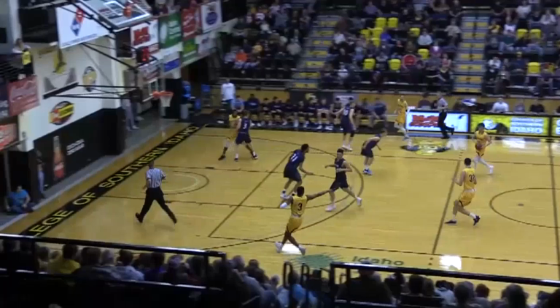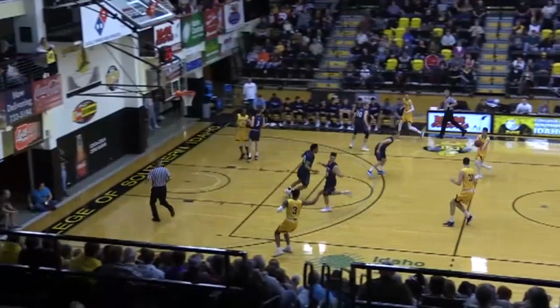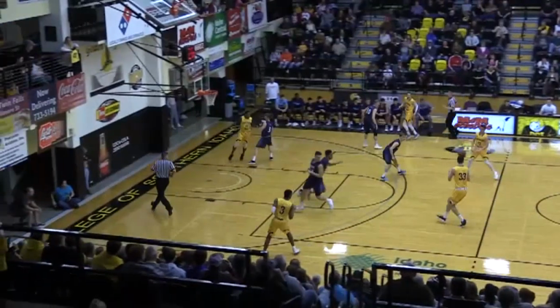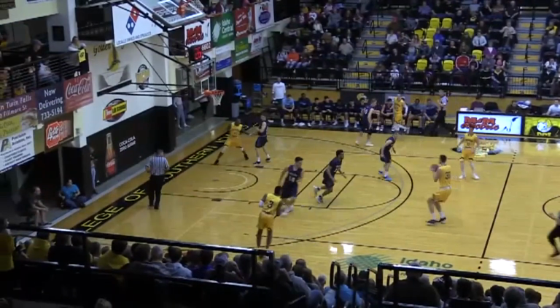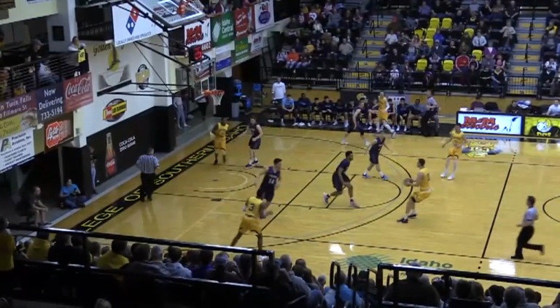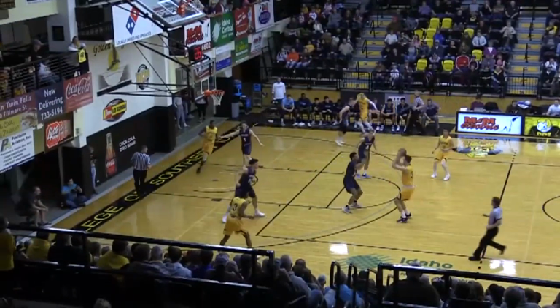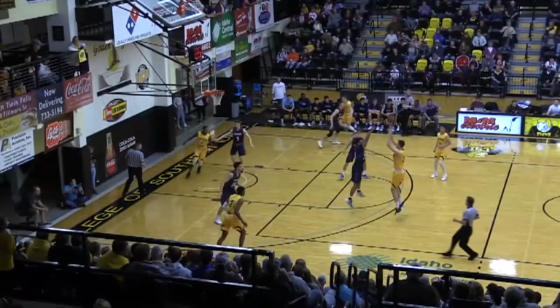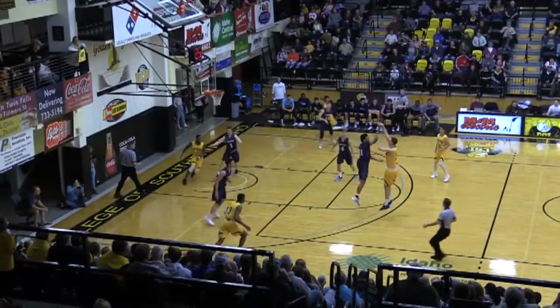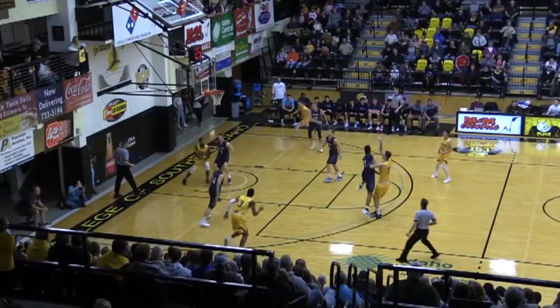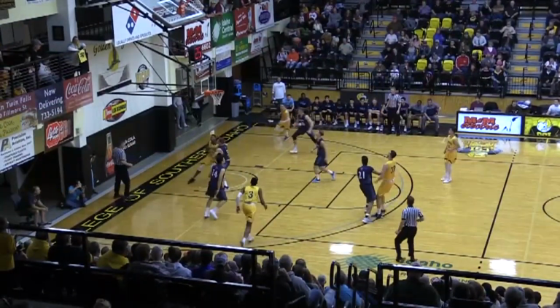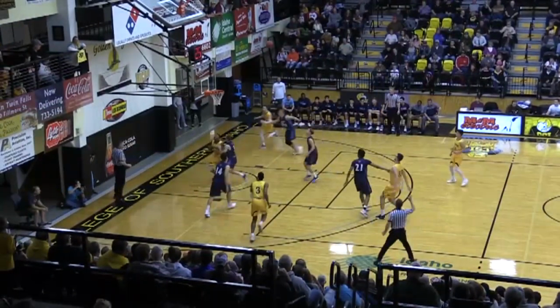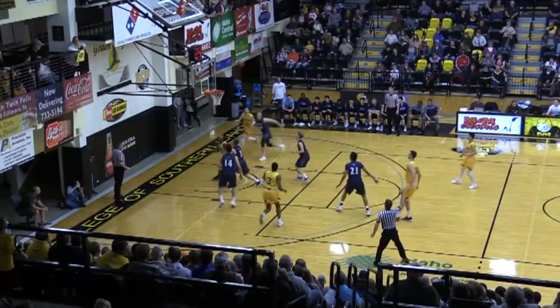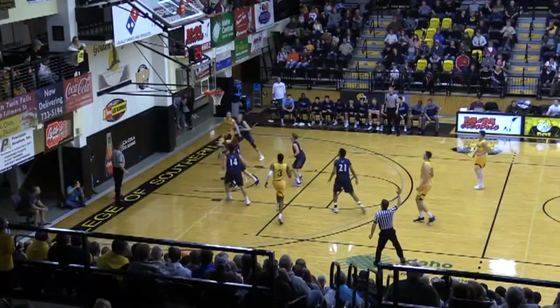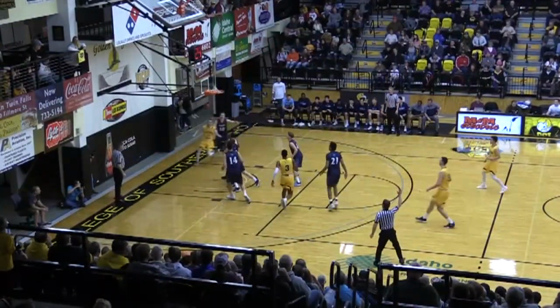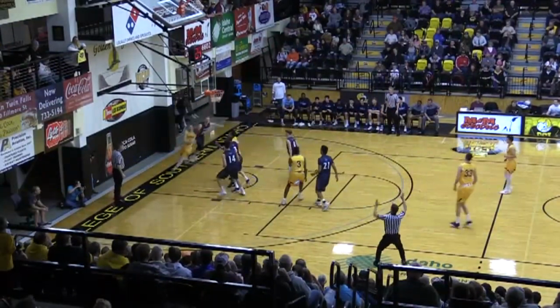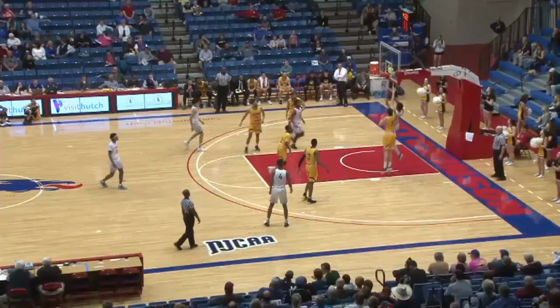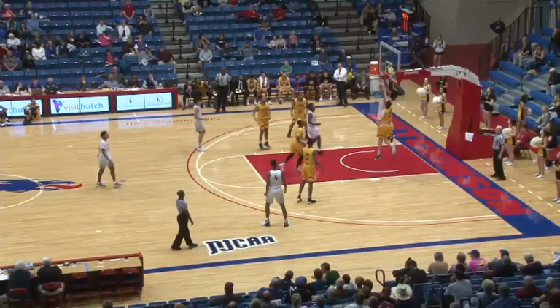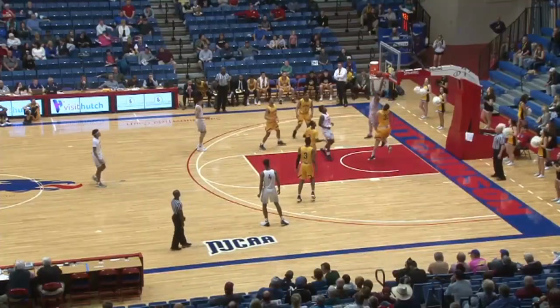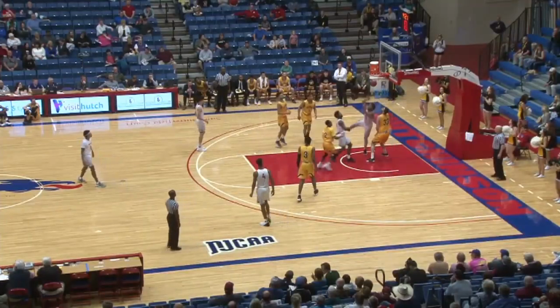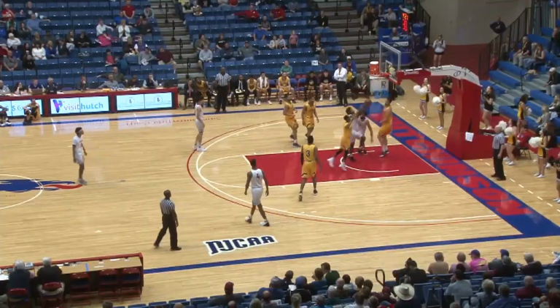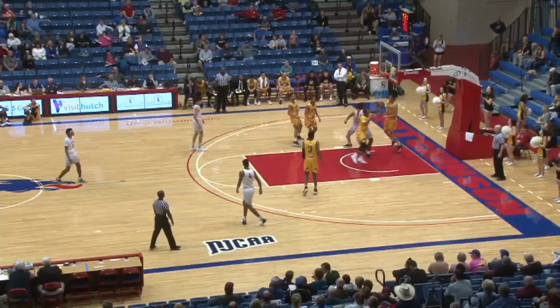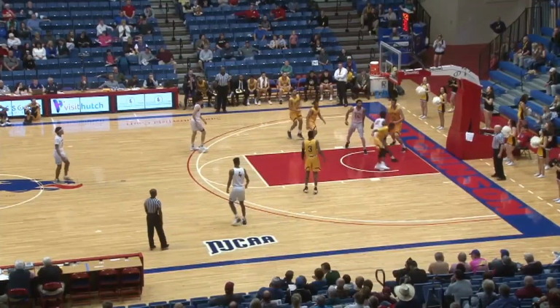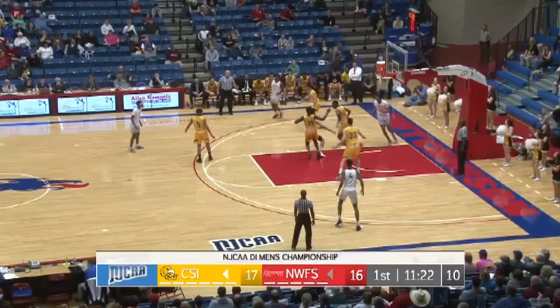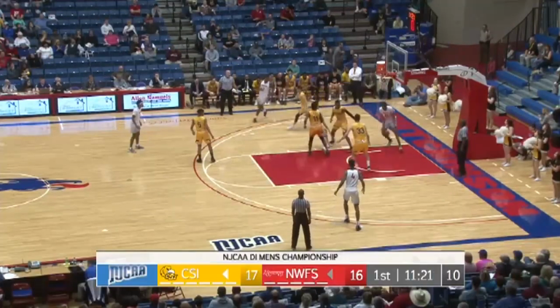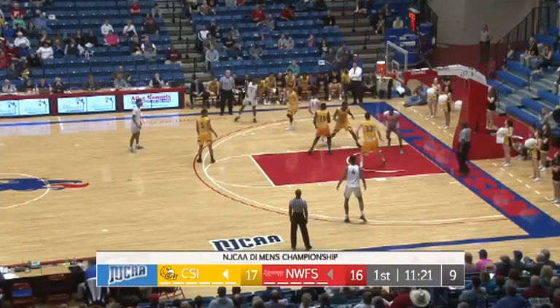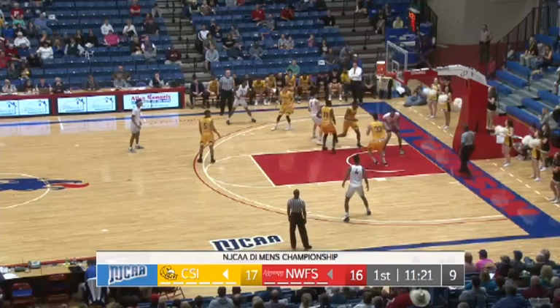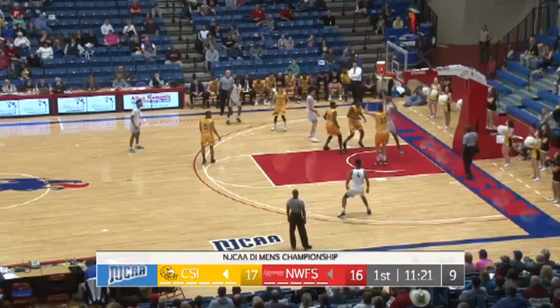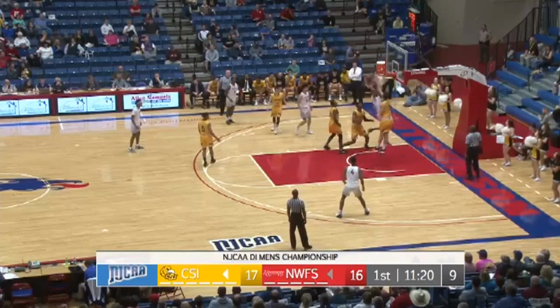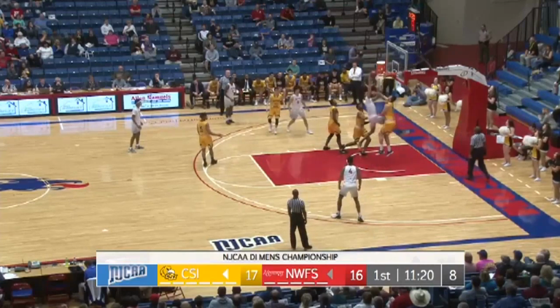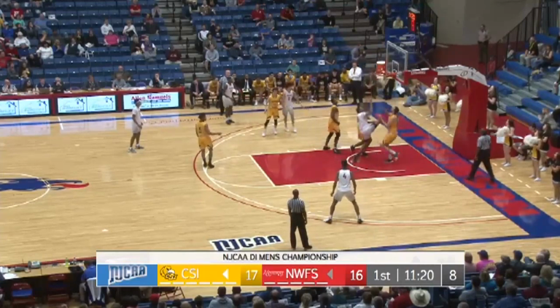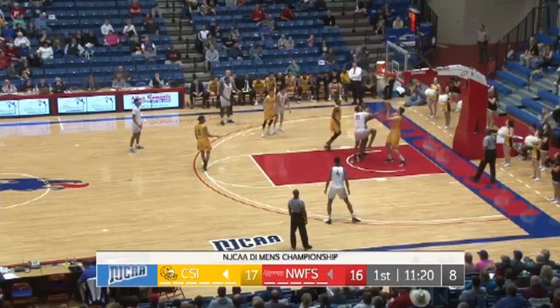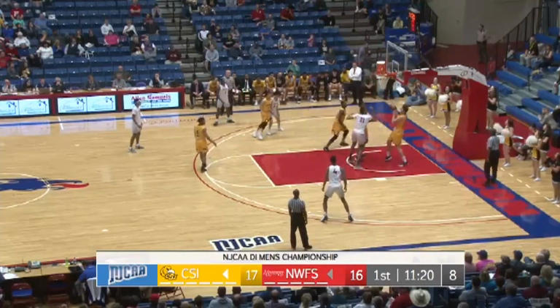He goes across mid-court. Domingos loads up a three. Left into the paint. Nice. And who works baseline. Tipped around.